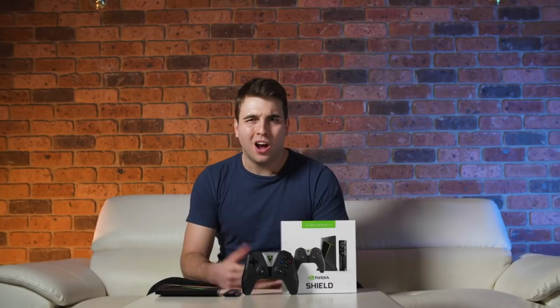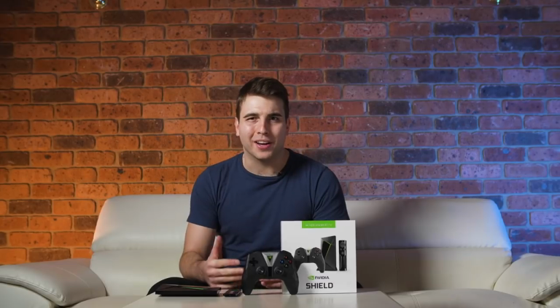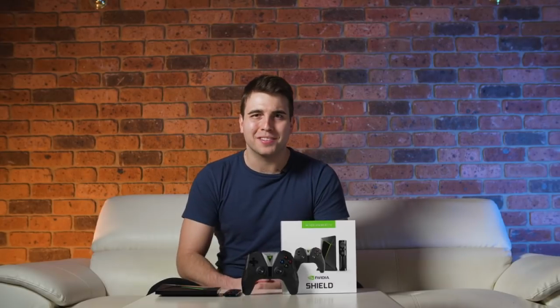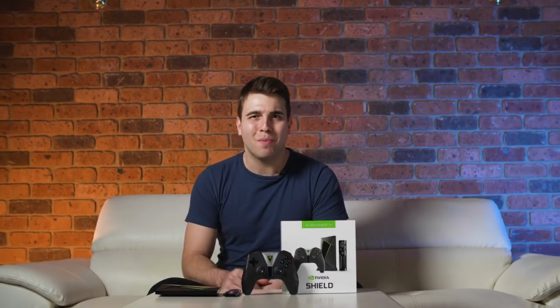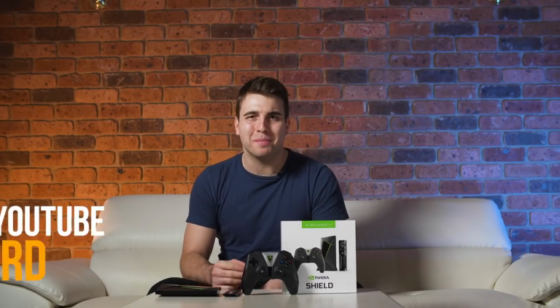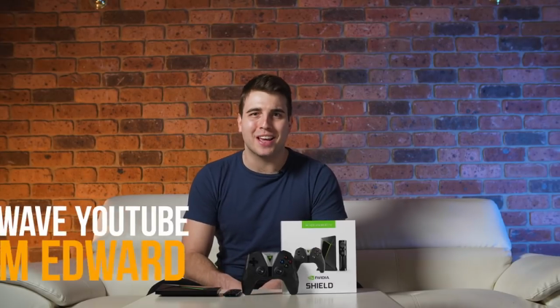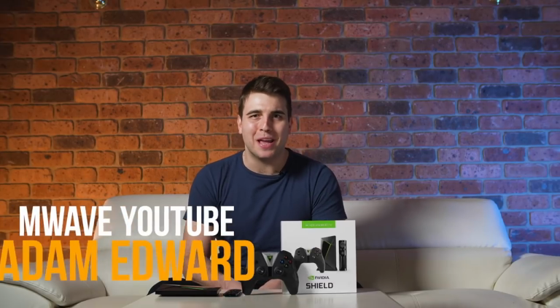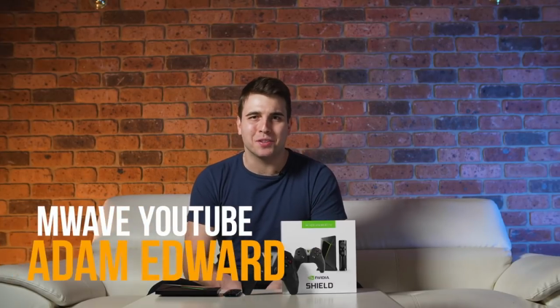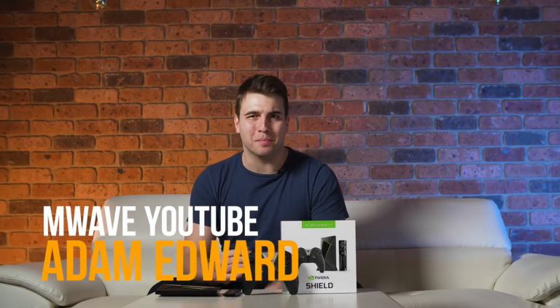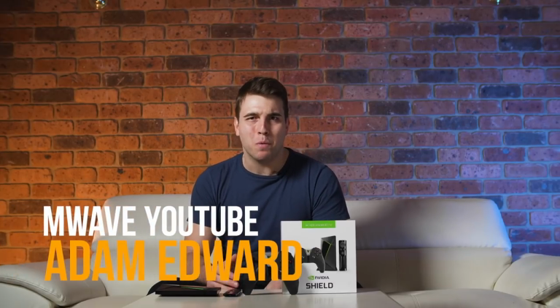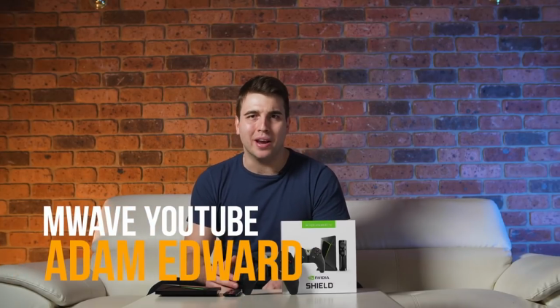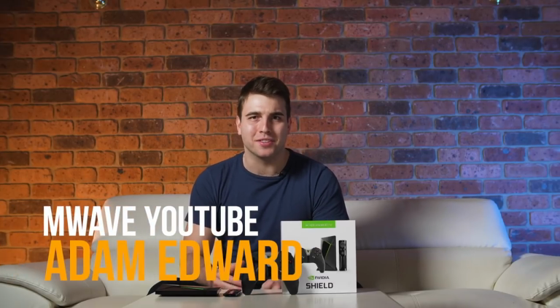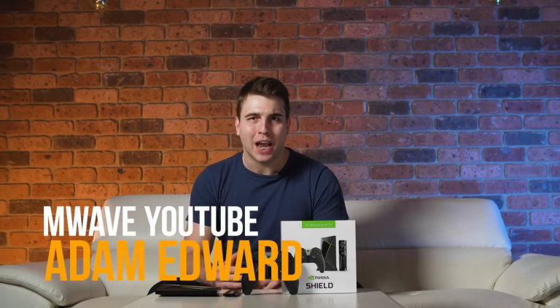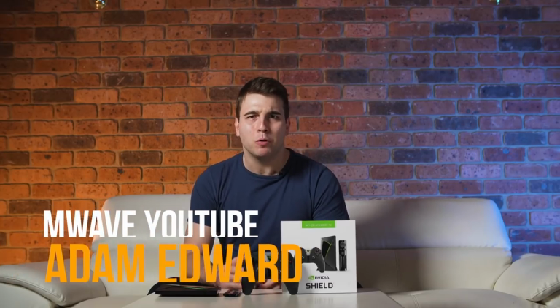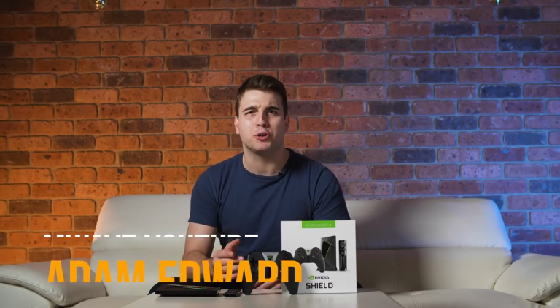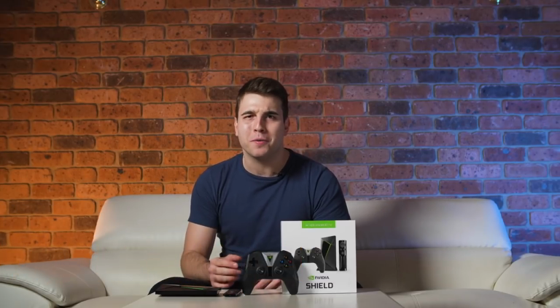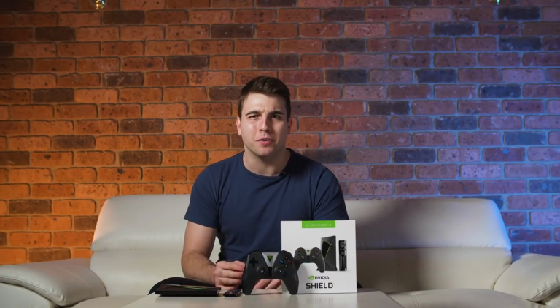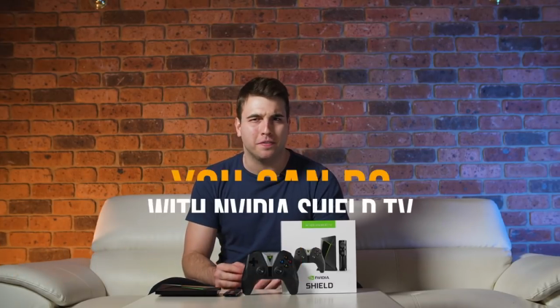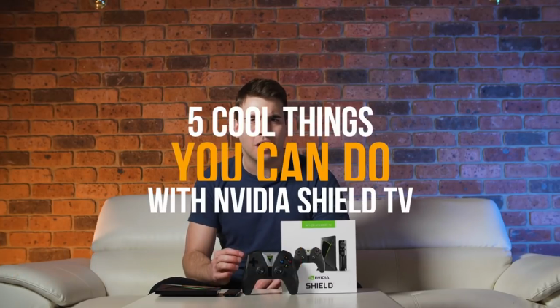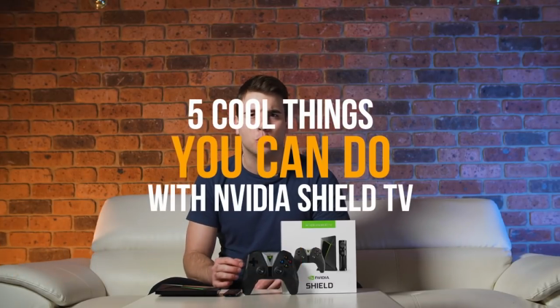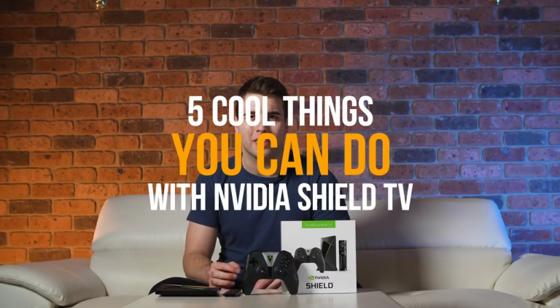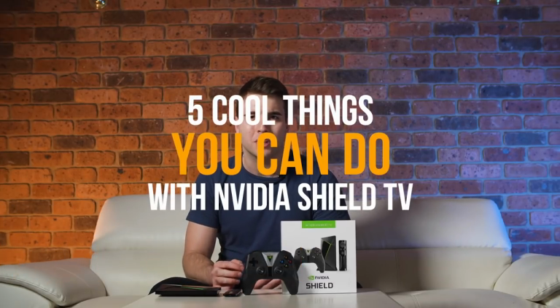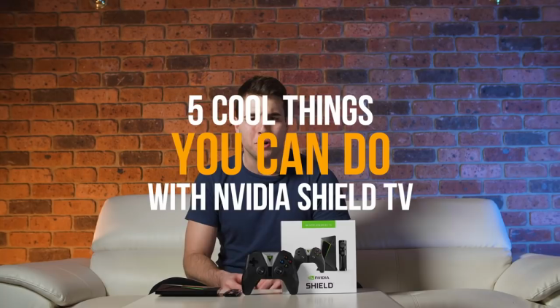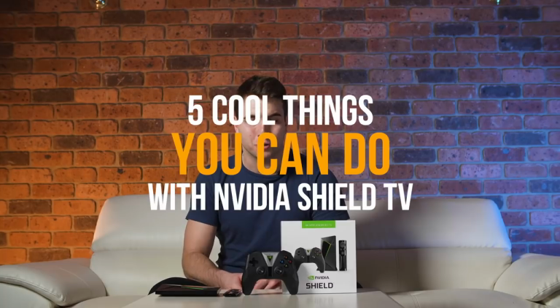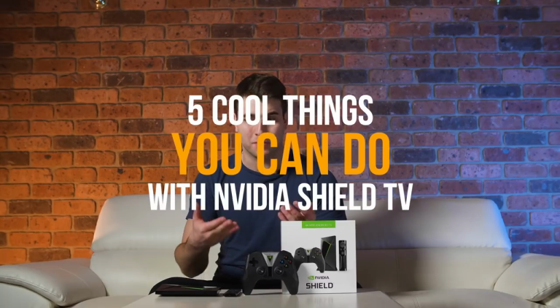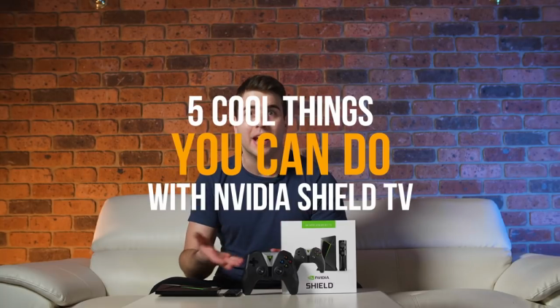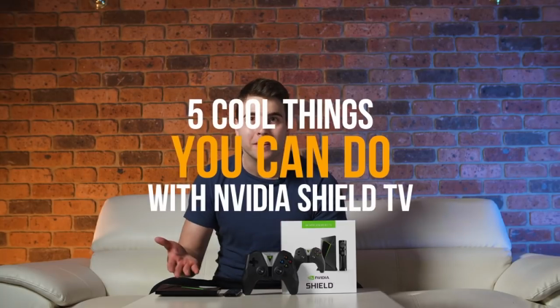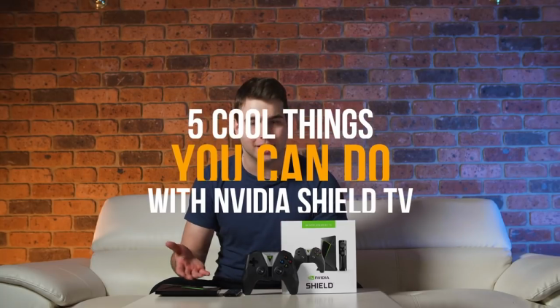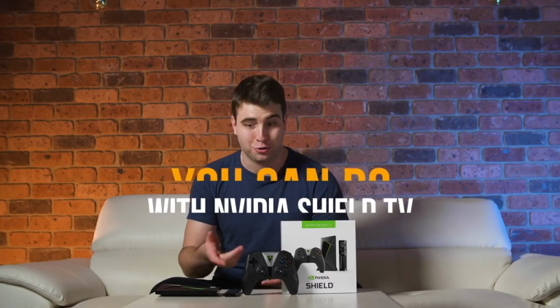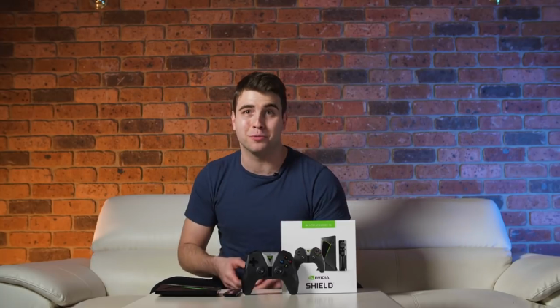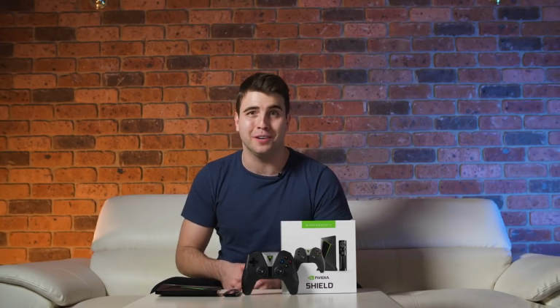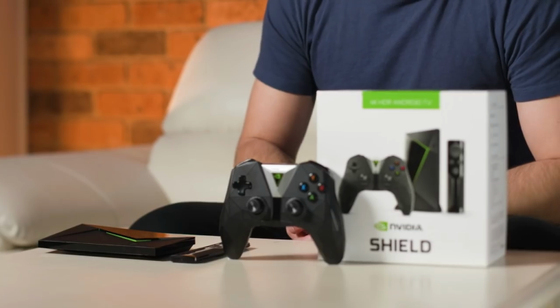Hi guys, my name is Adam Edwards from M-Wave. Today we will be showing you the five cool things you can do with the Nvidia Shield TV.